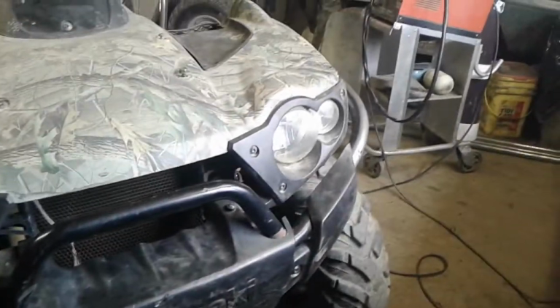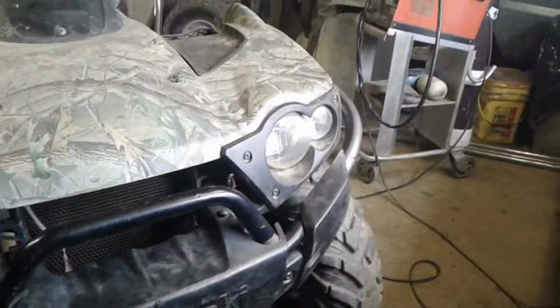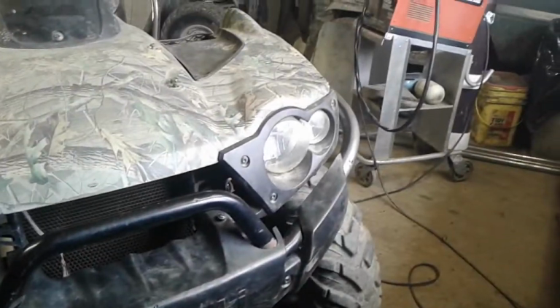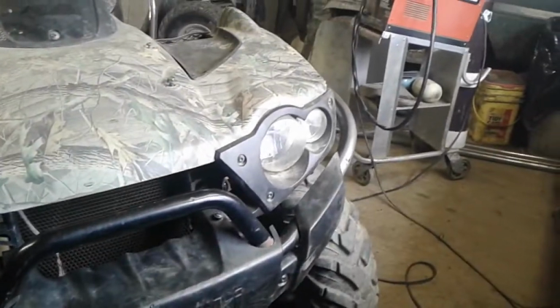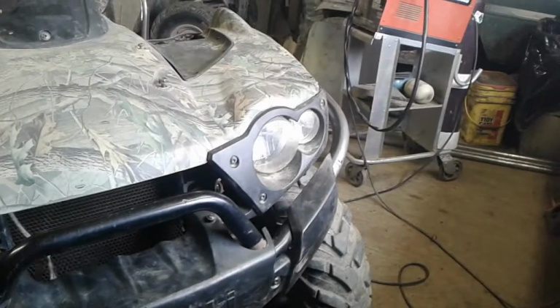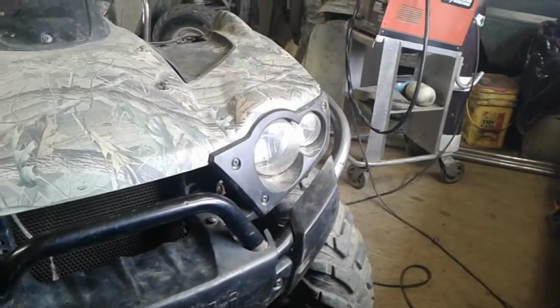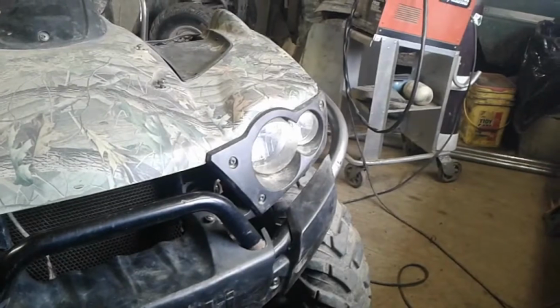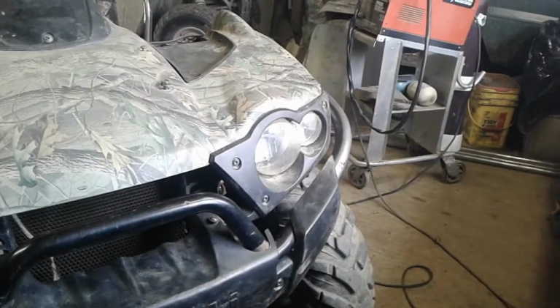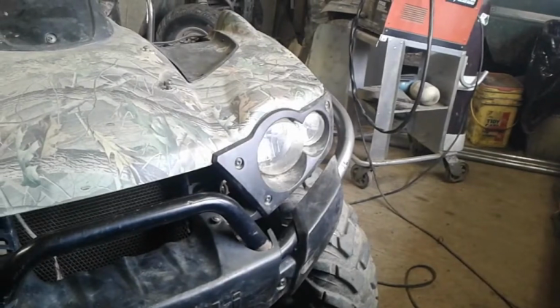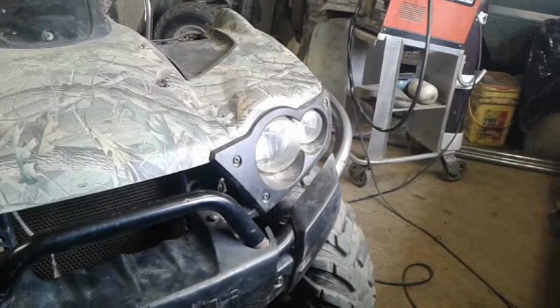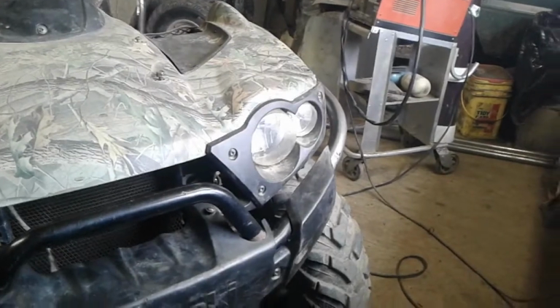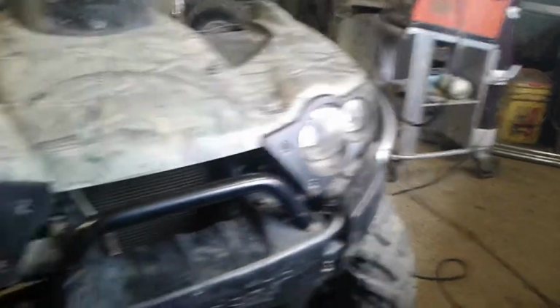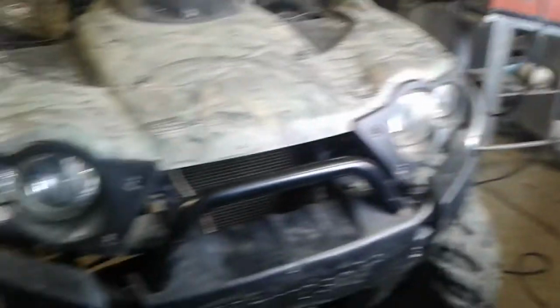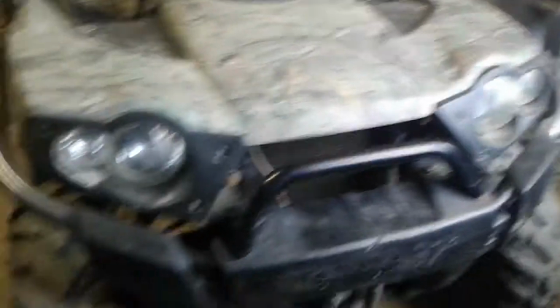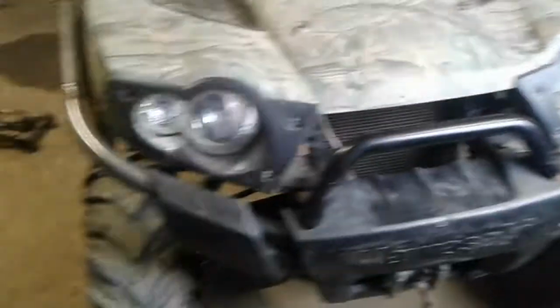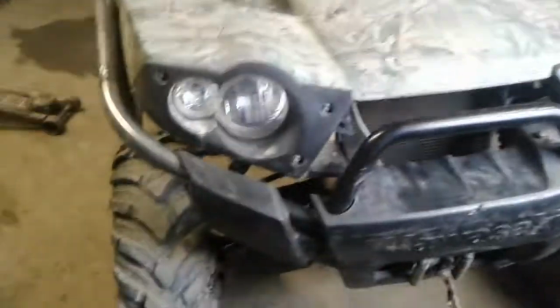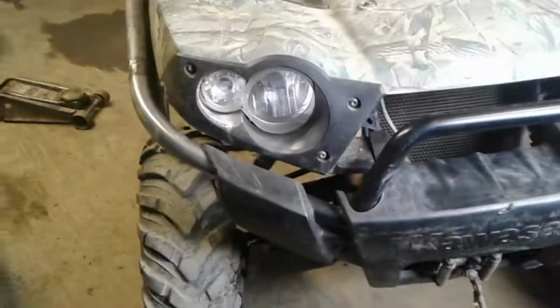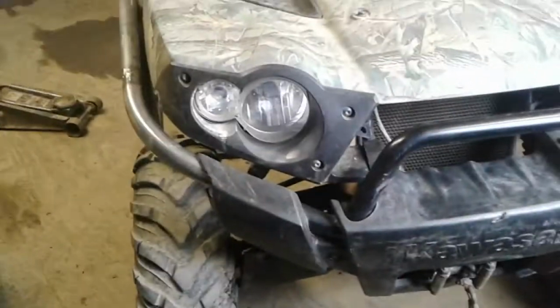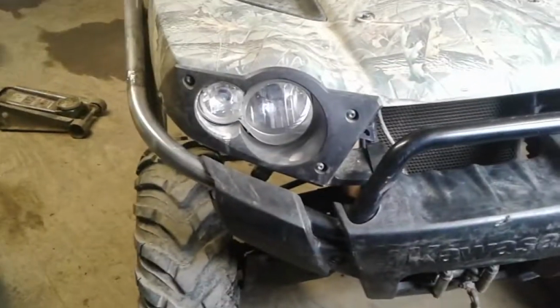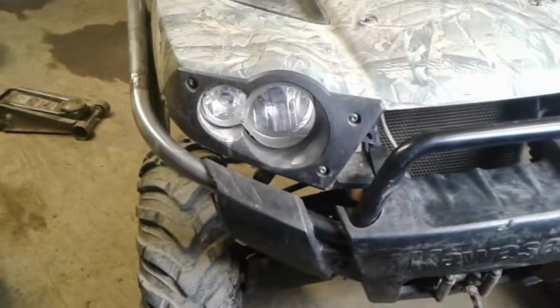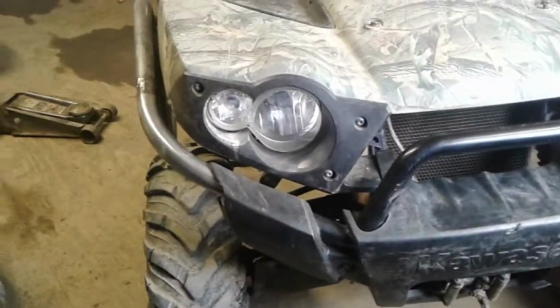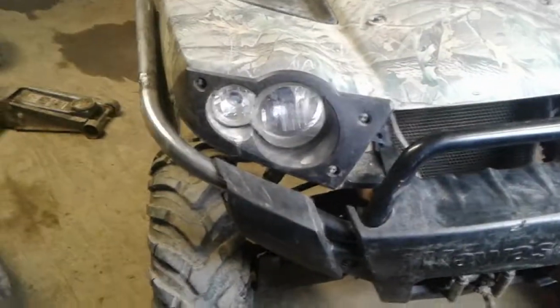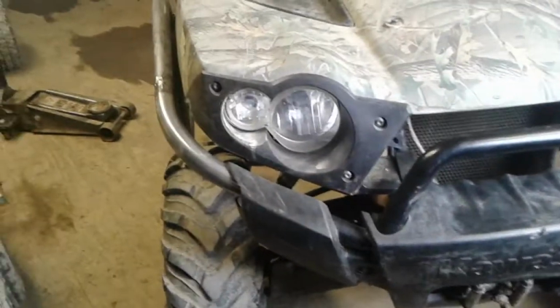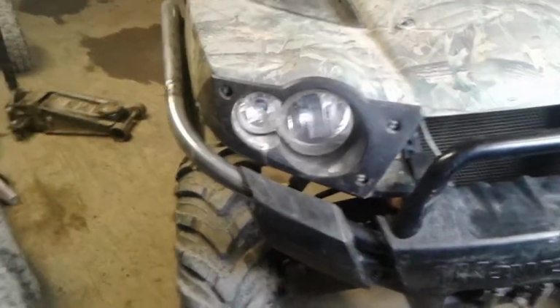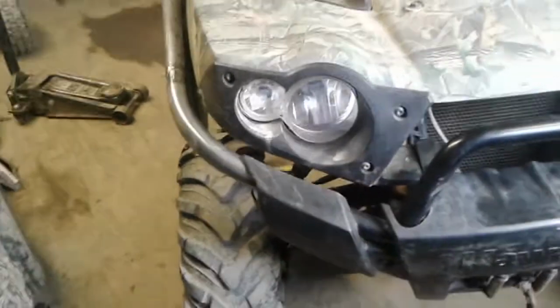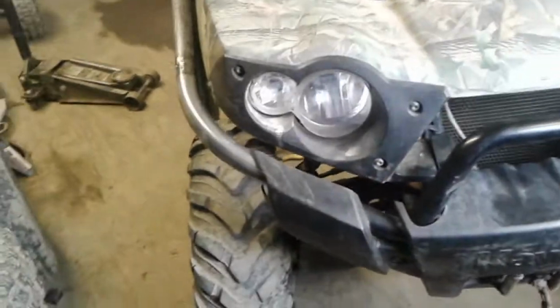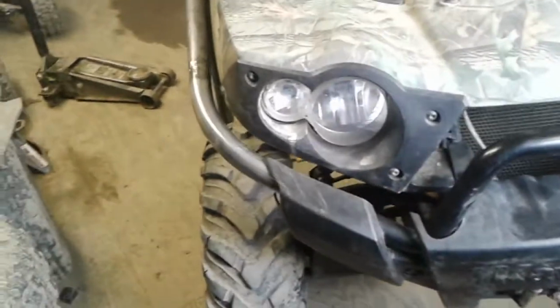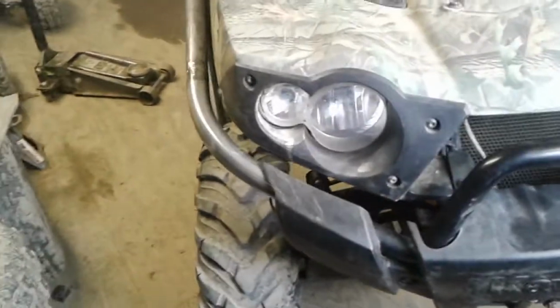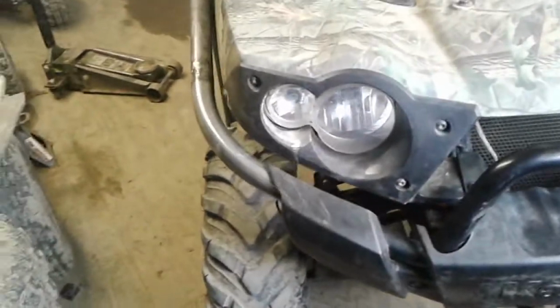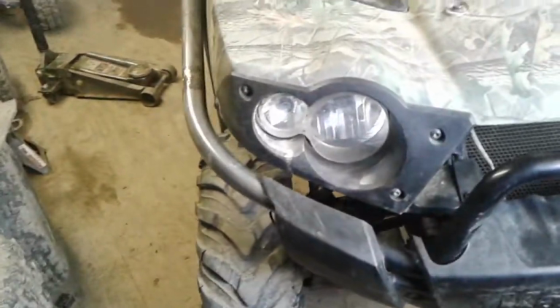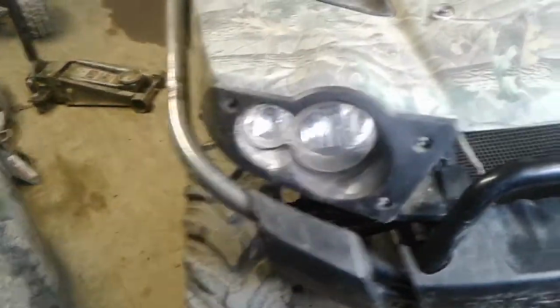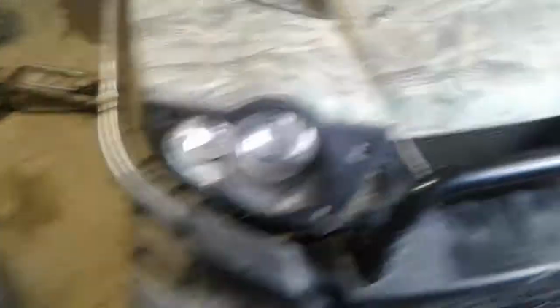My garage wasn't so cramped I could get farther out and get a better picture, but I'm cramped.